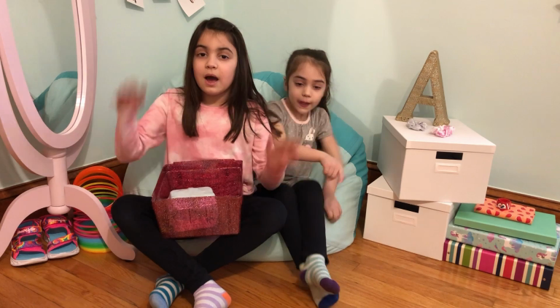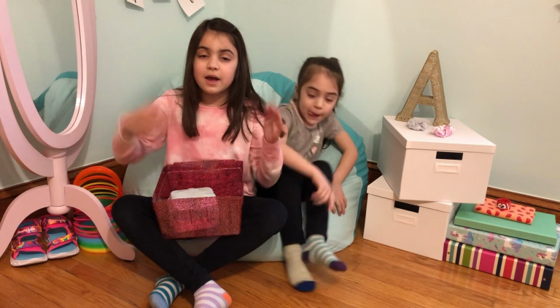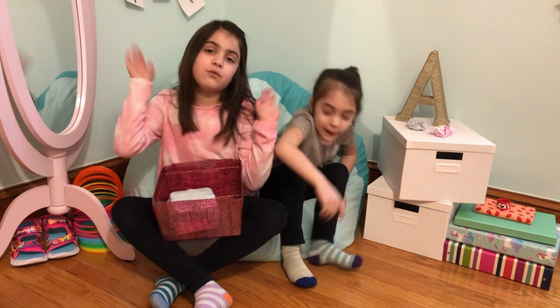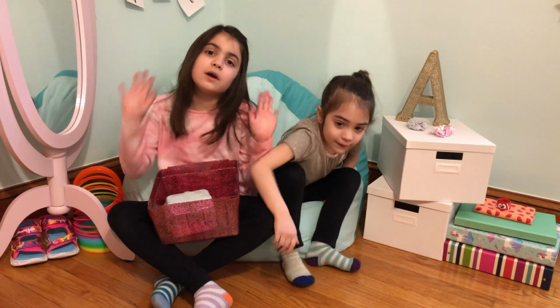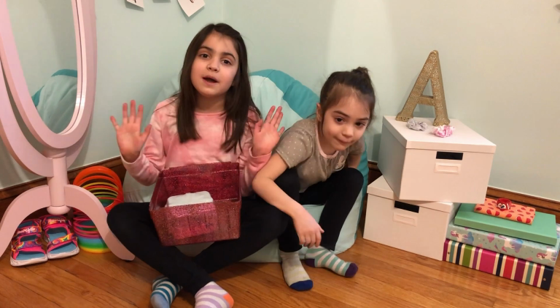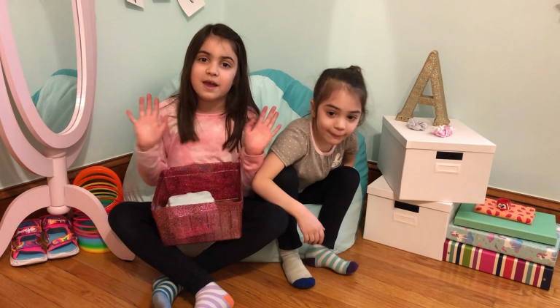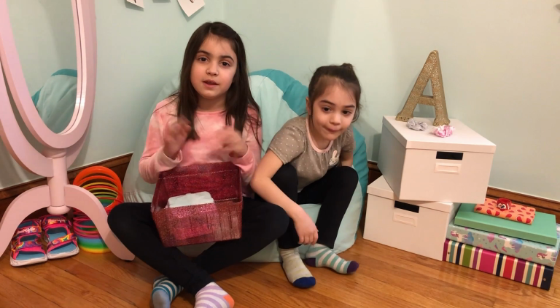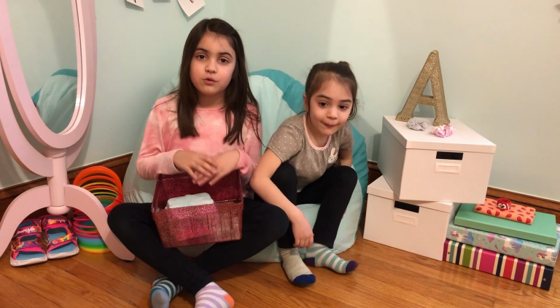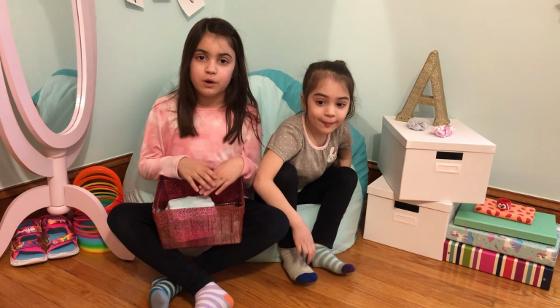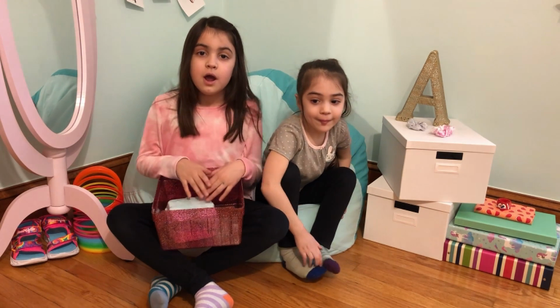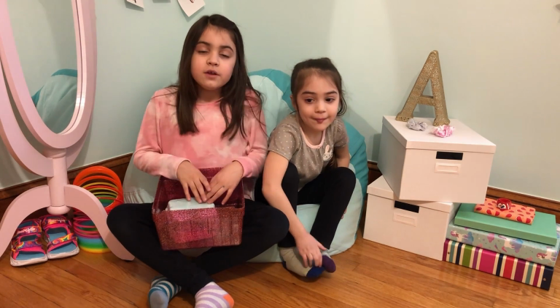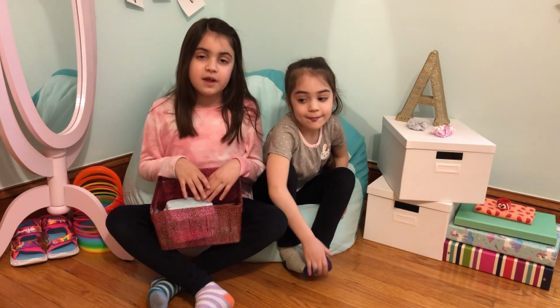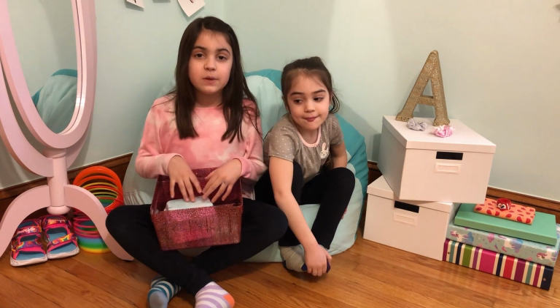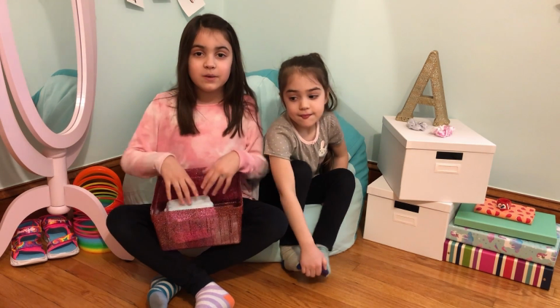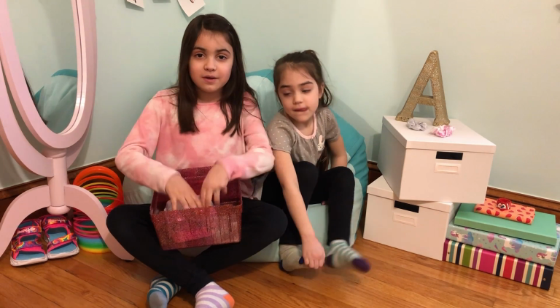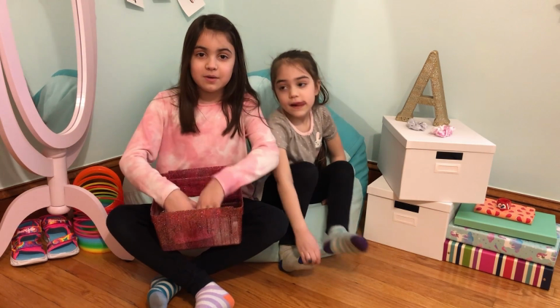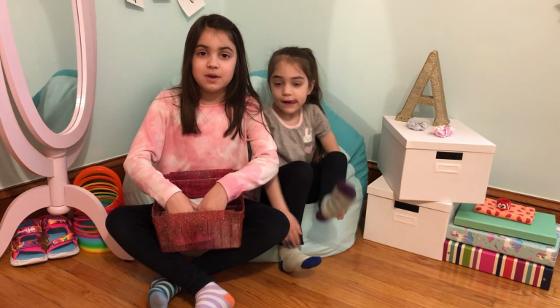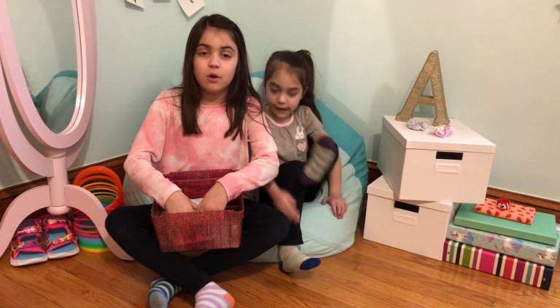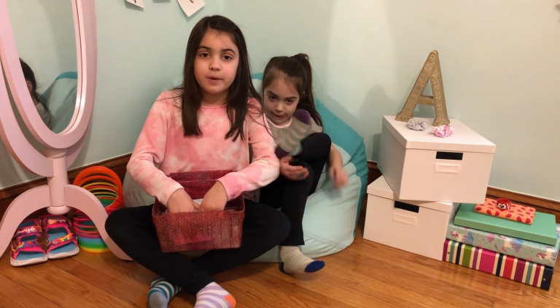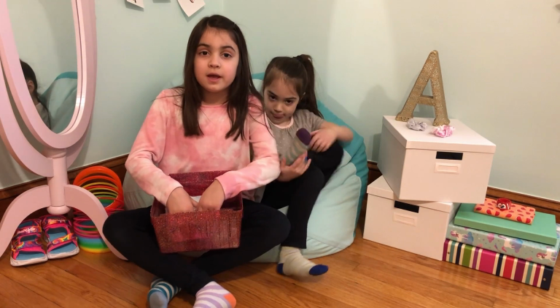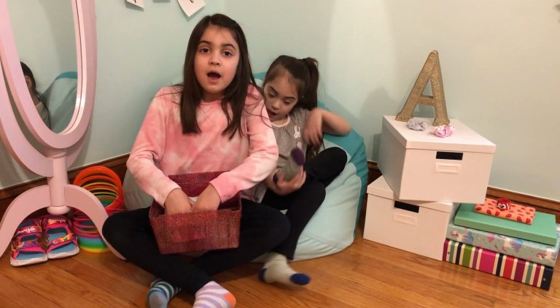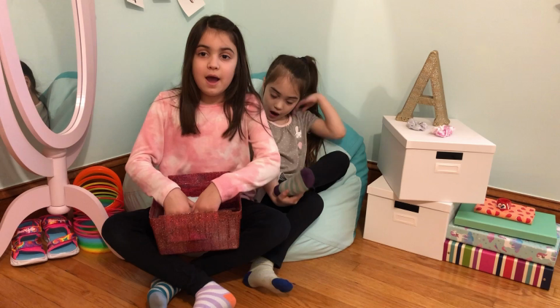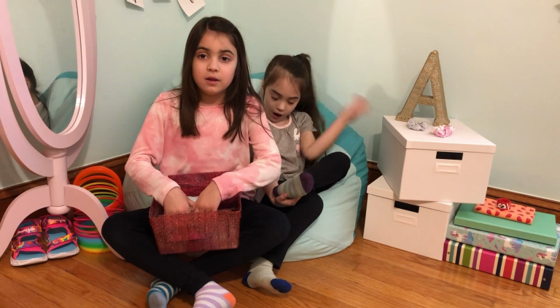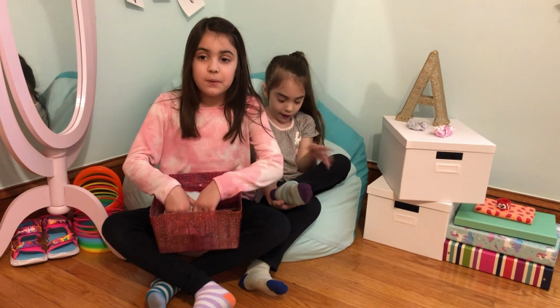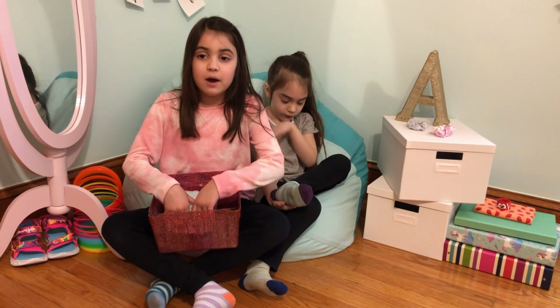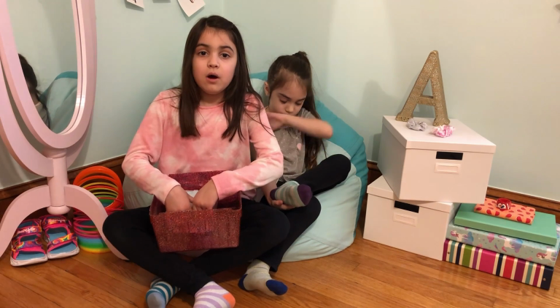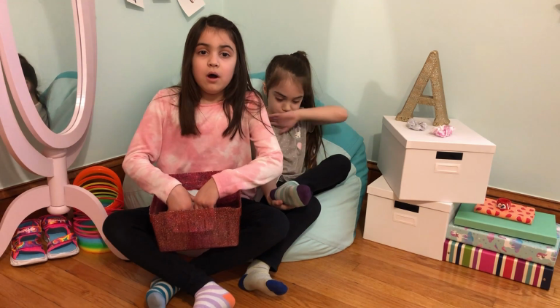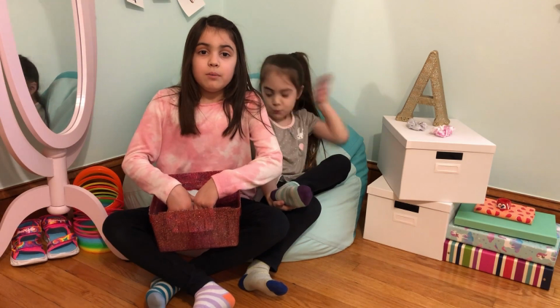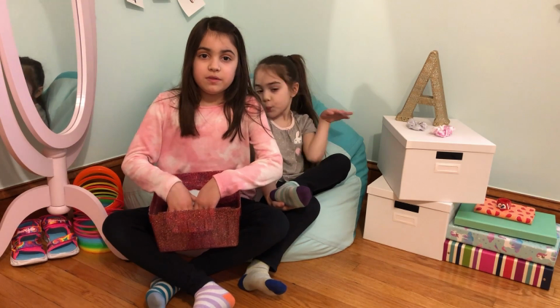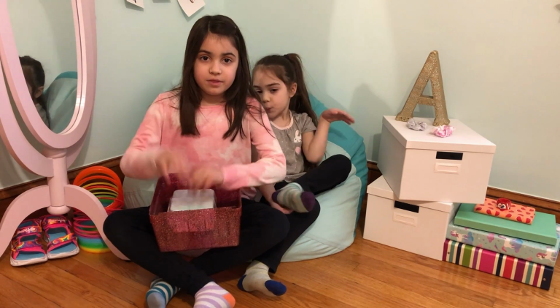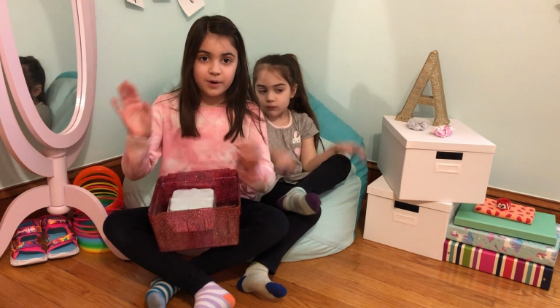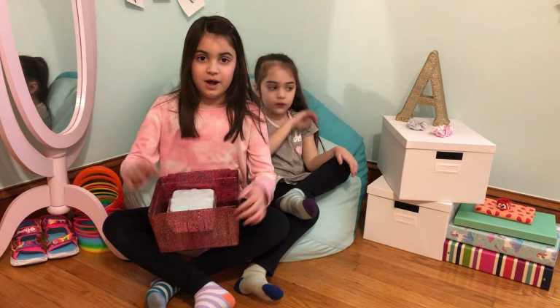Hi guys, welcome back to Annie's Corner. Today we are going to be opening a LOL present surprise.